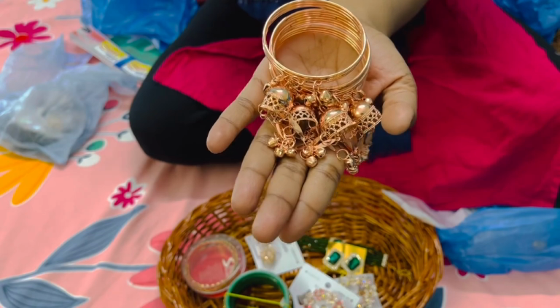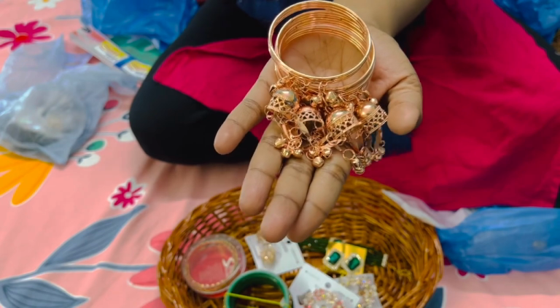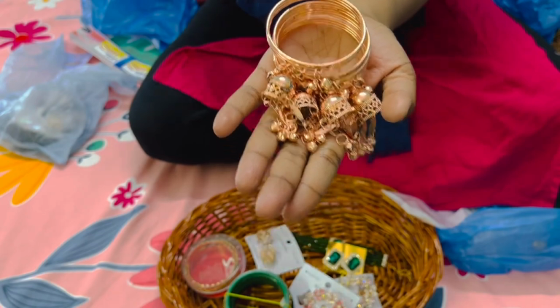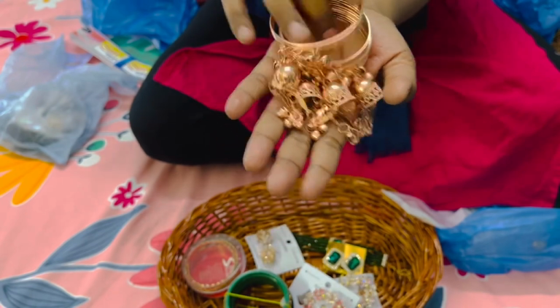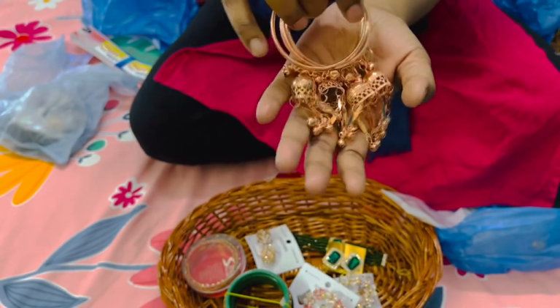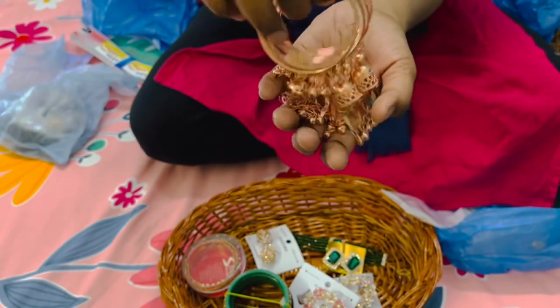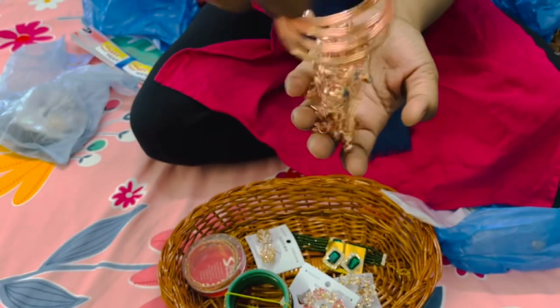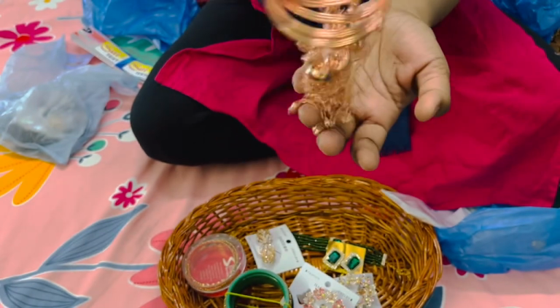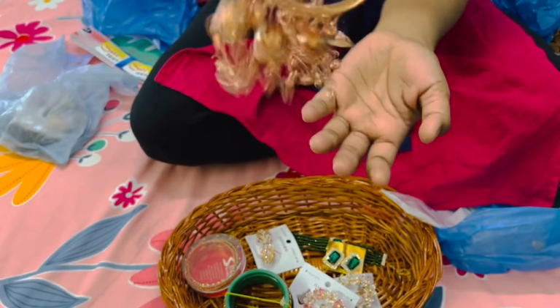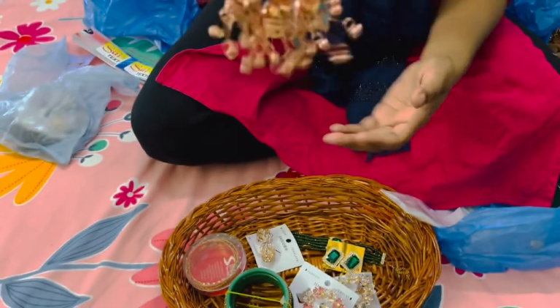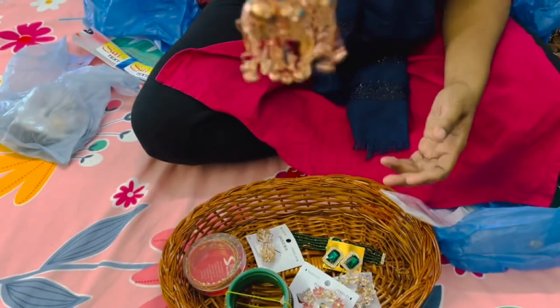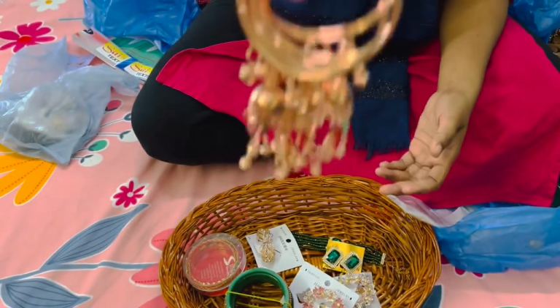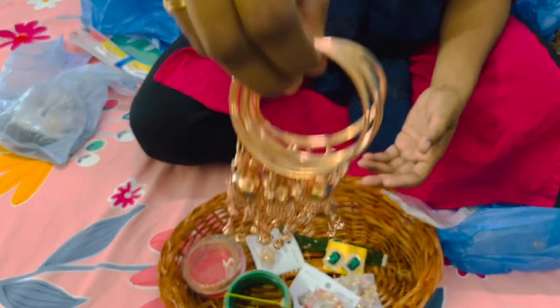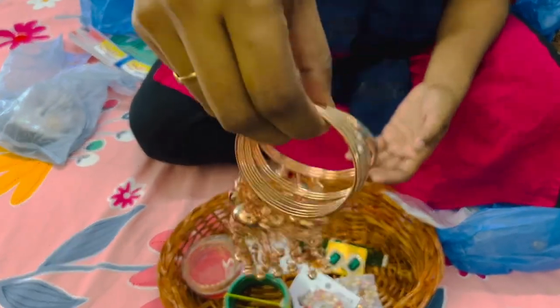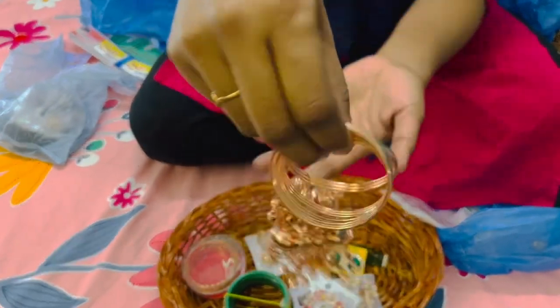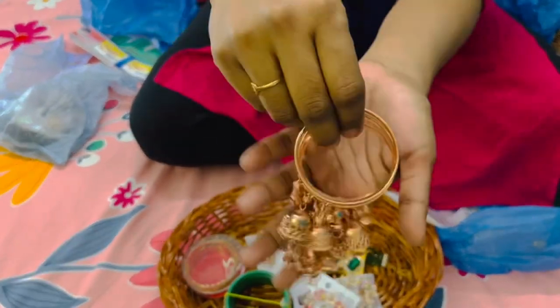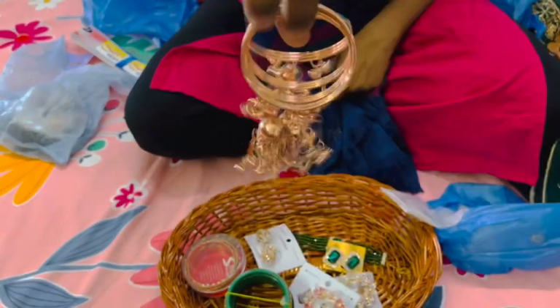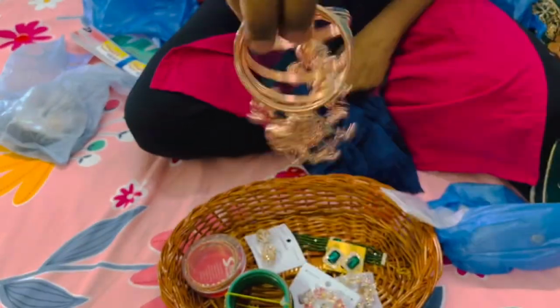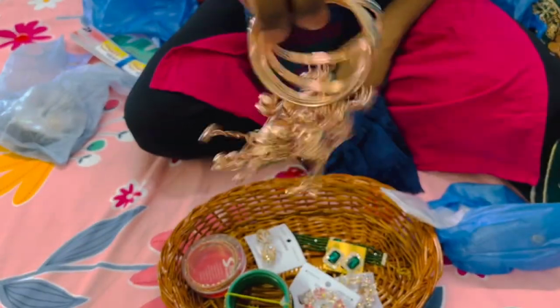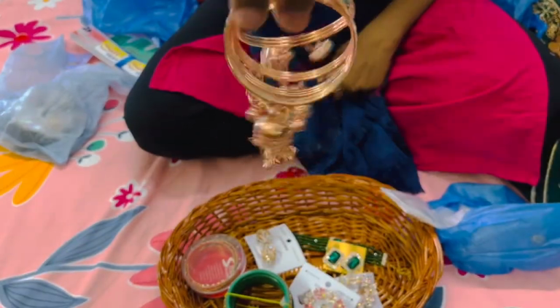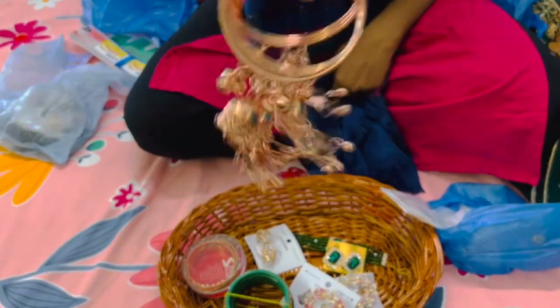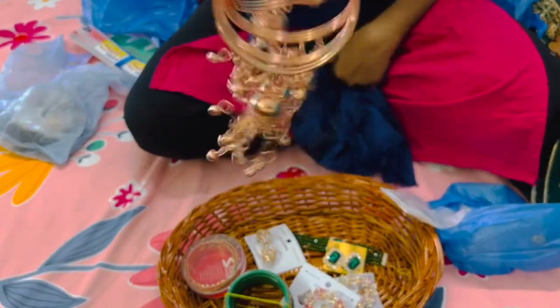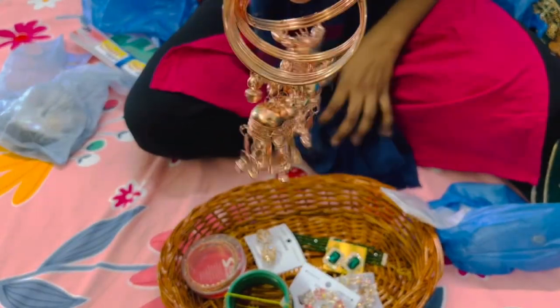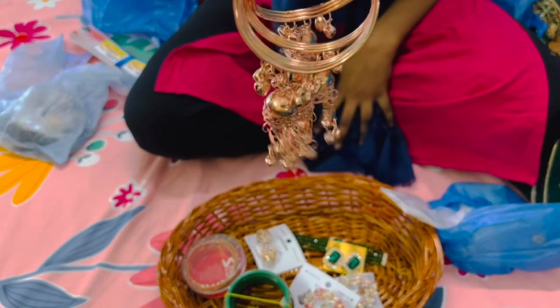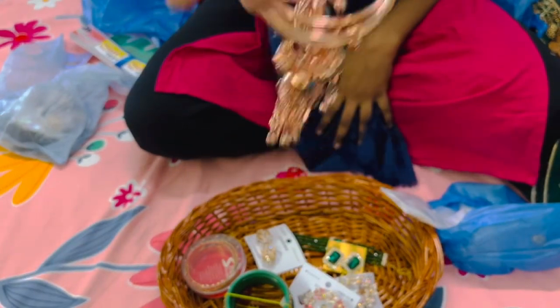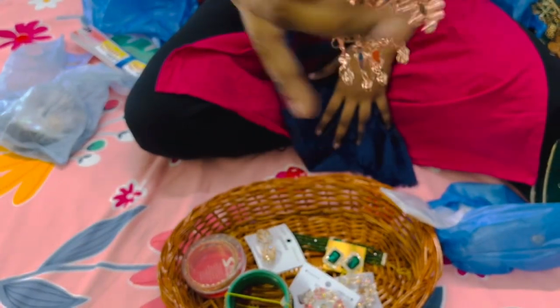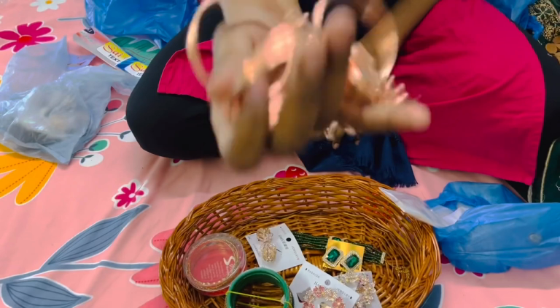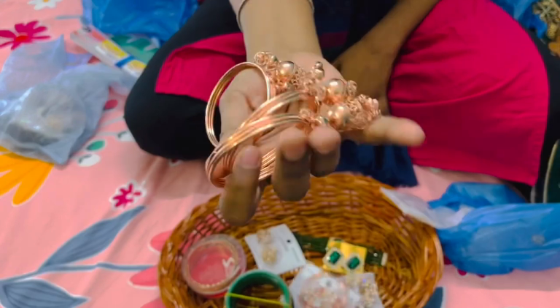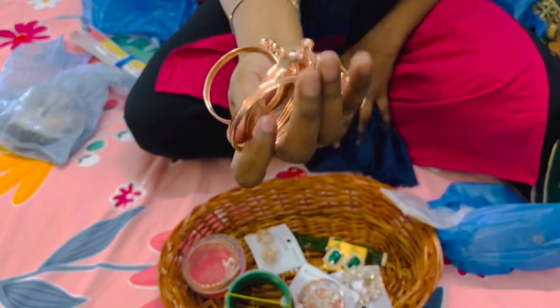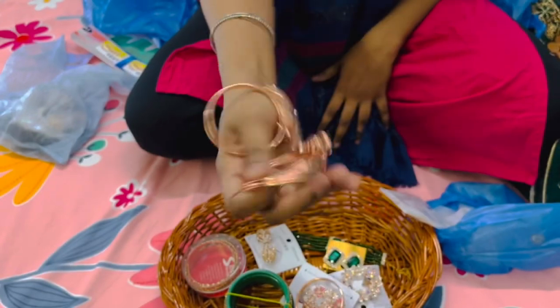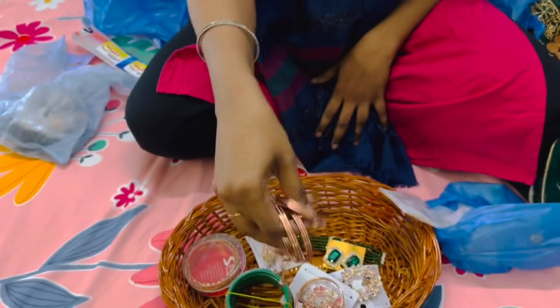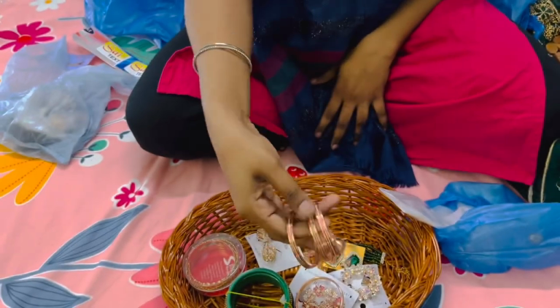I also got these bangles for my niece and my little sister, so when I go to my hometown I'll give them to them.